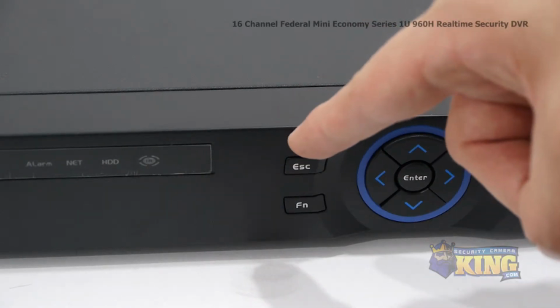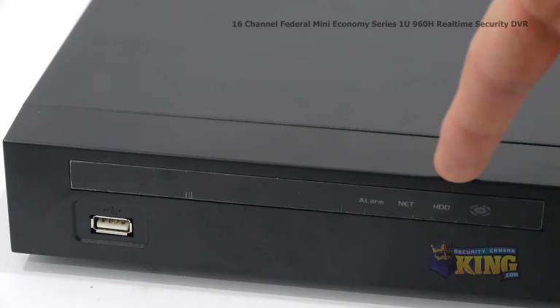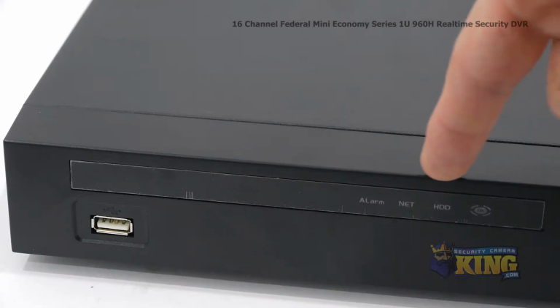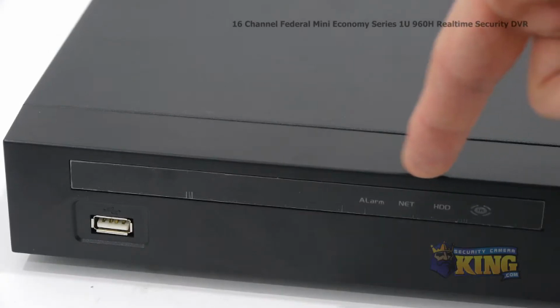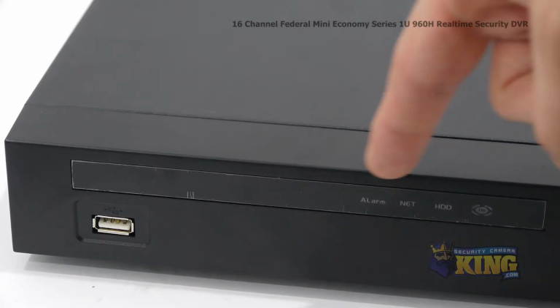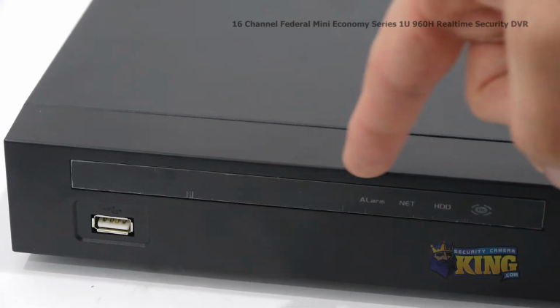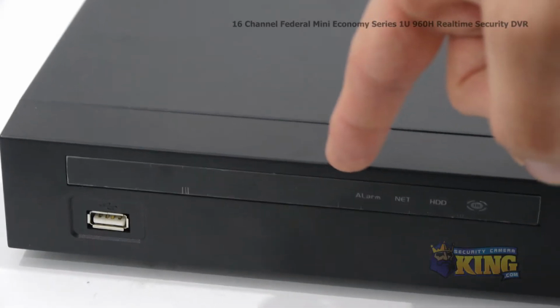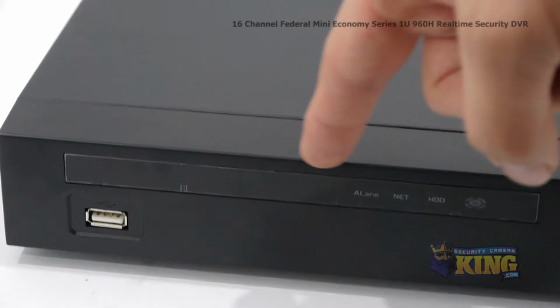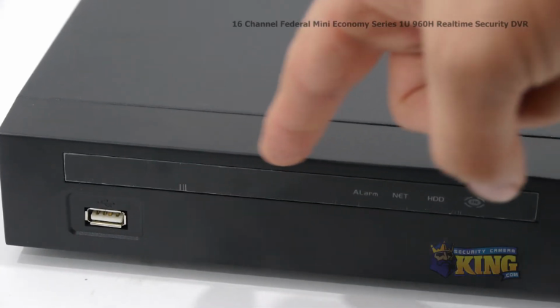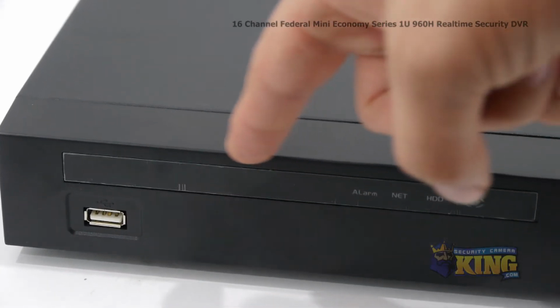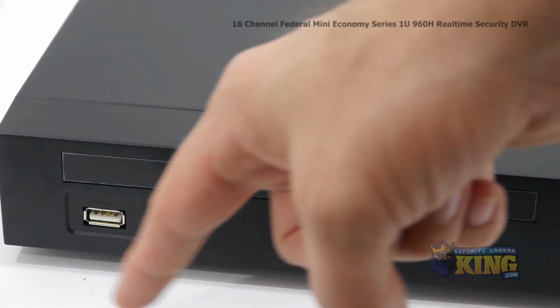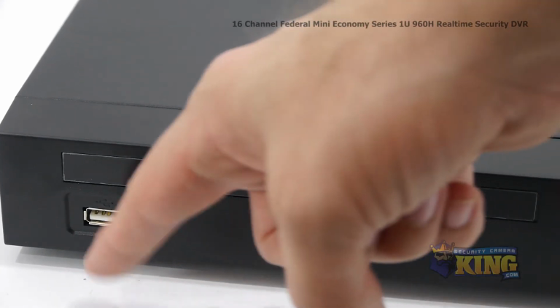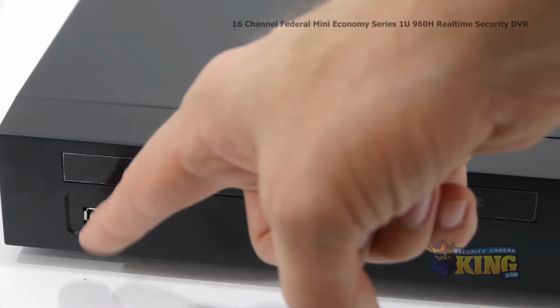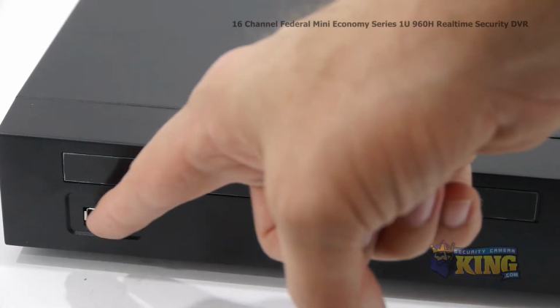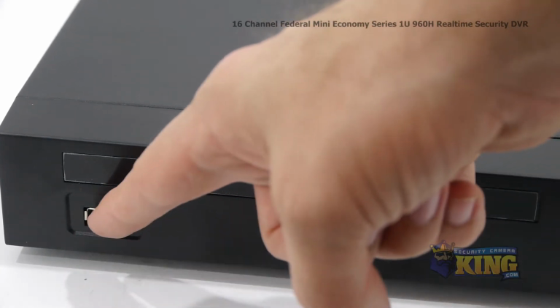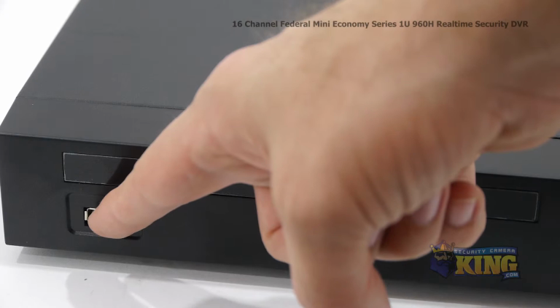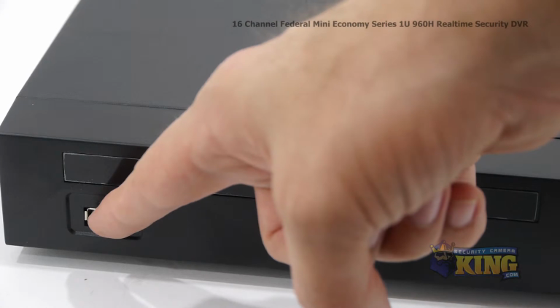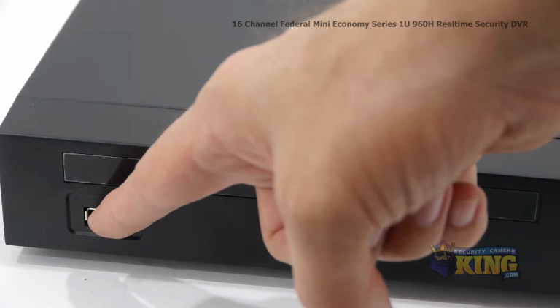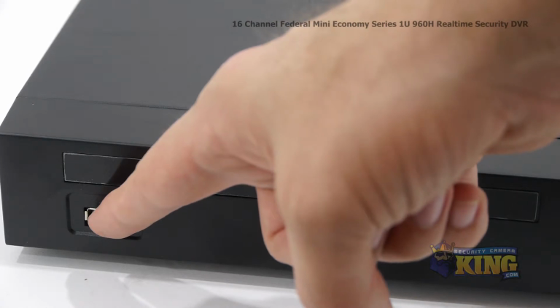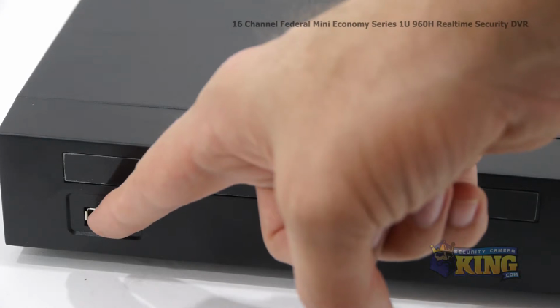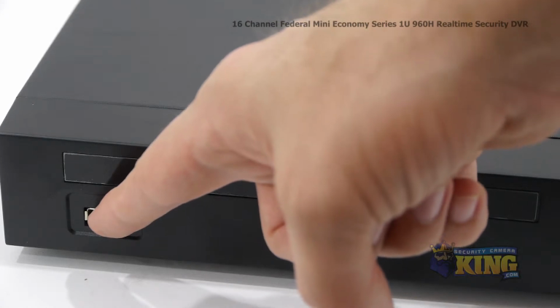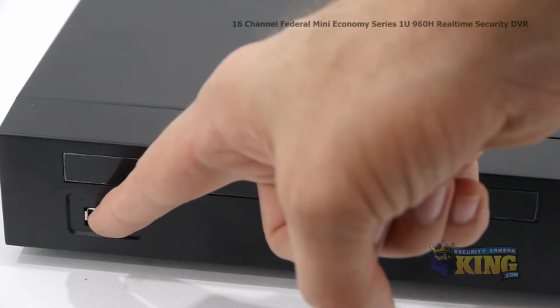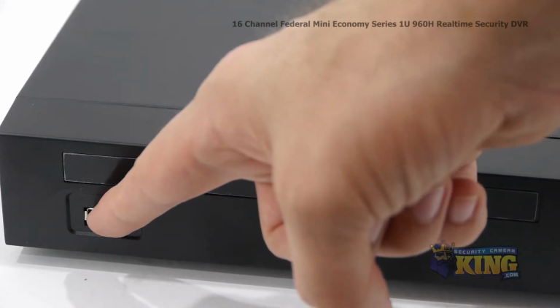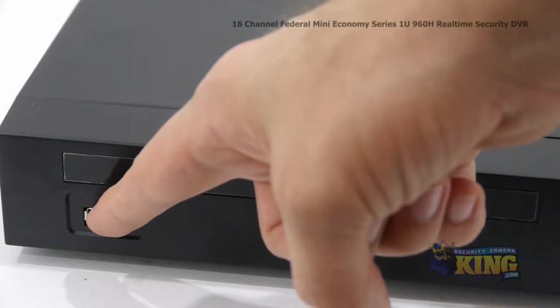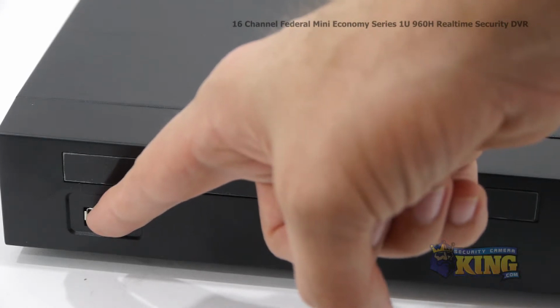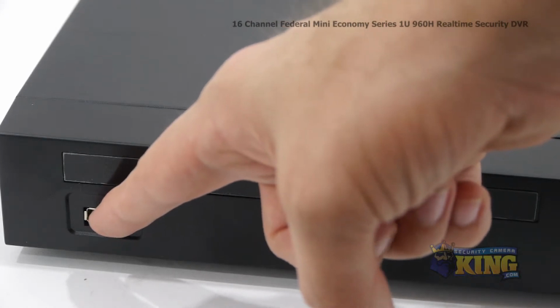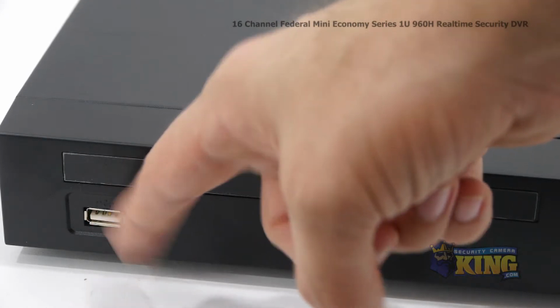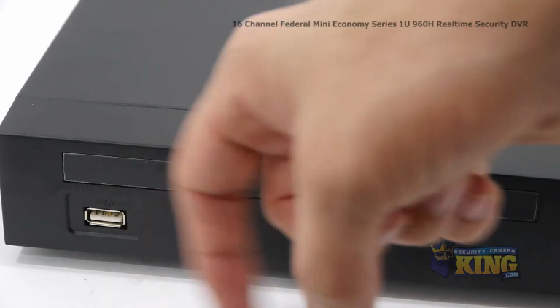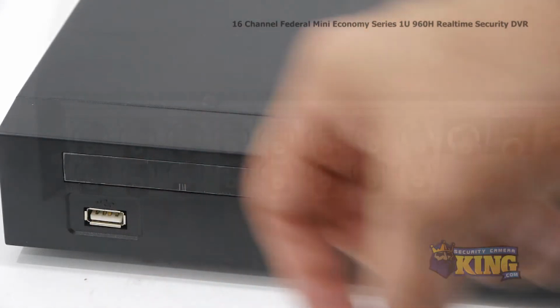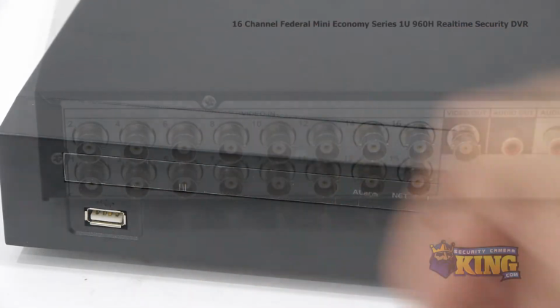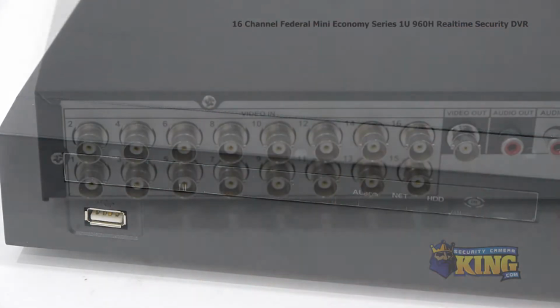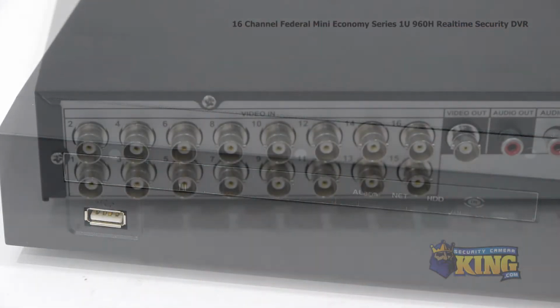These are your indicator lights. This is the front USB port, which can be either used with a mouse or a flash drive for backups.